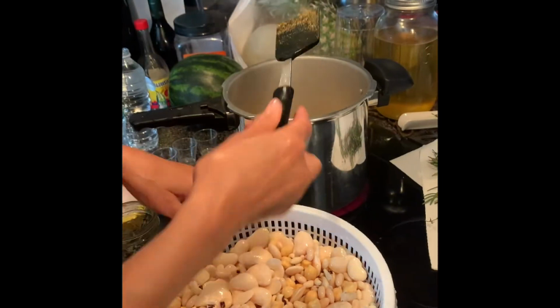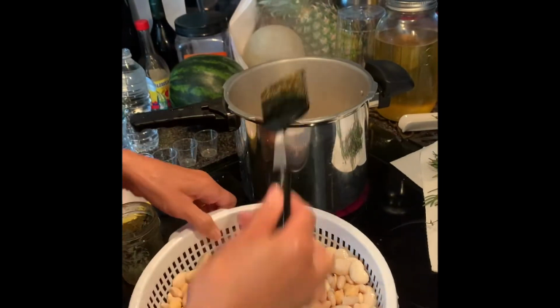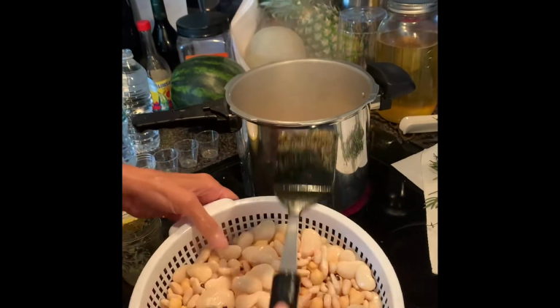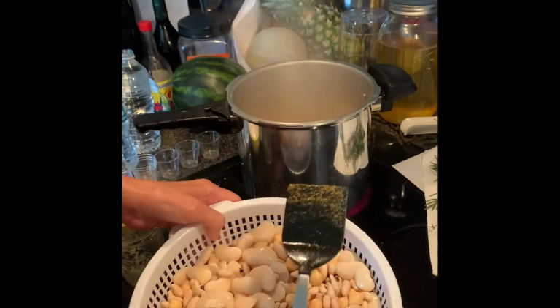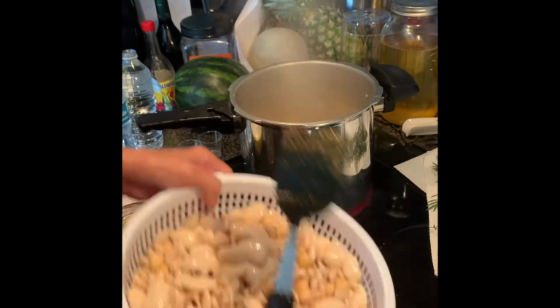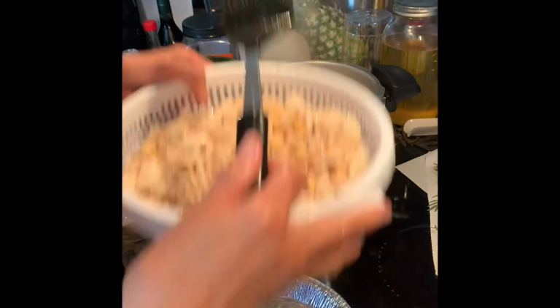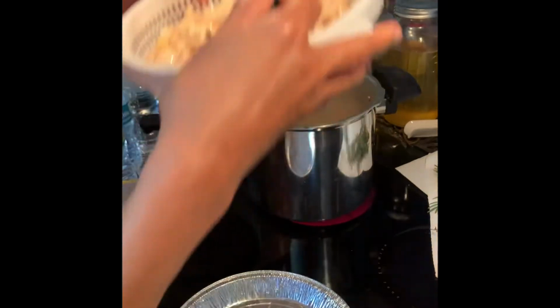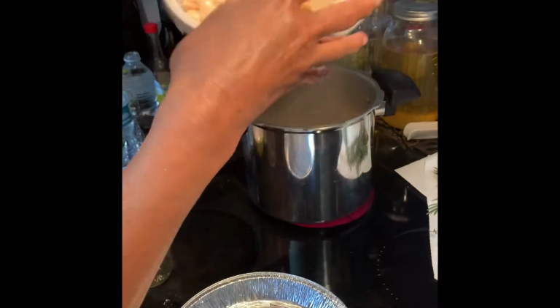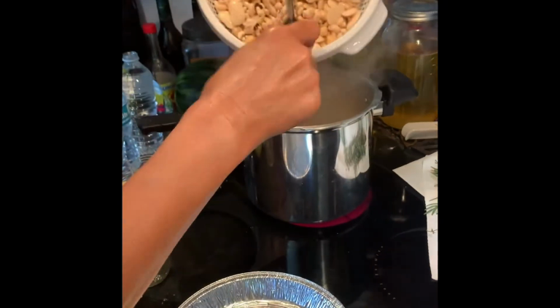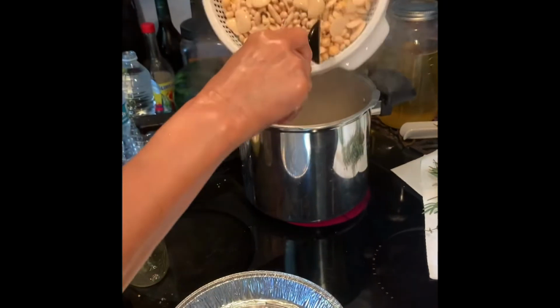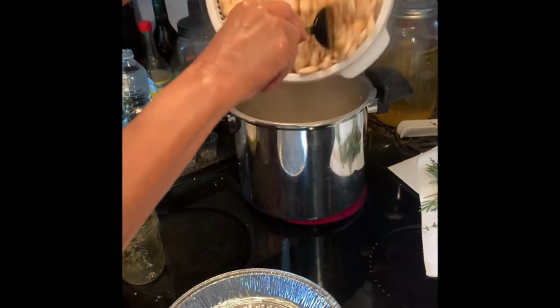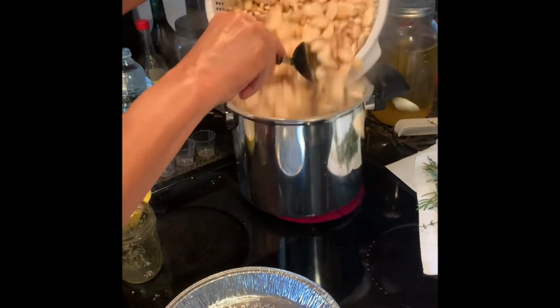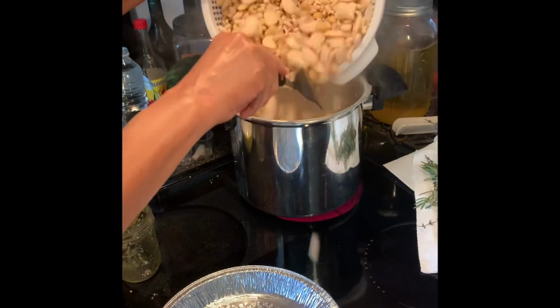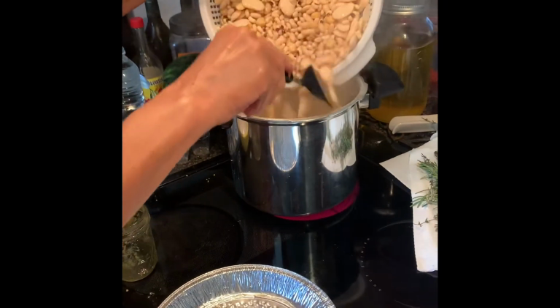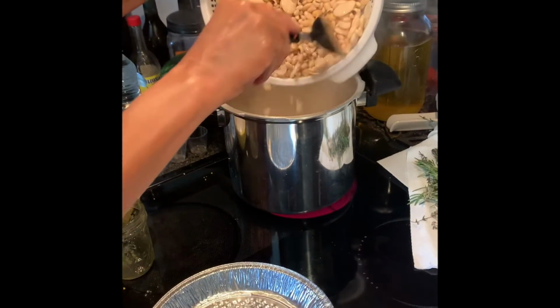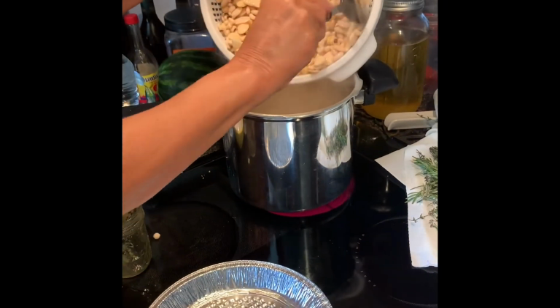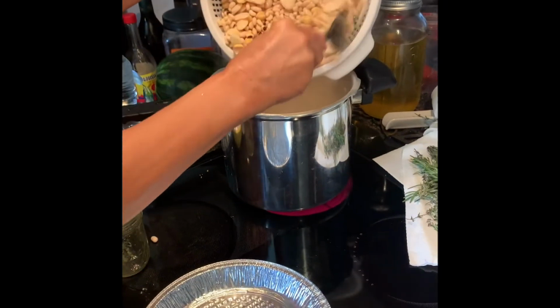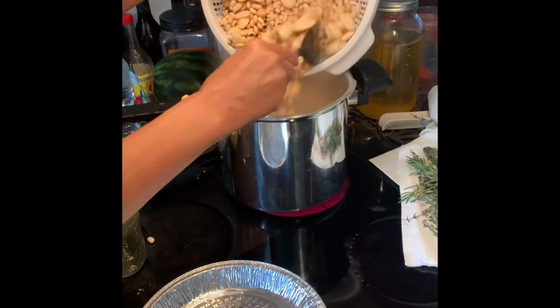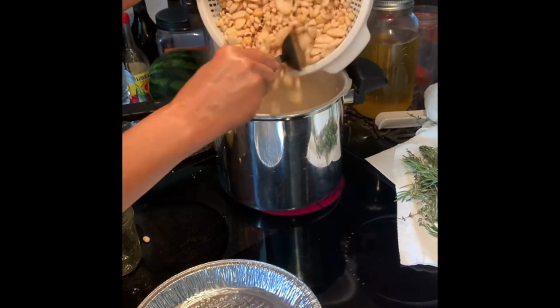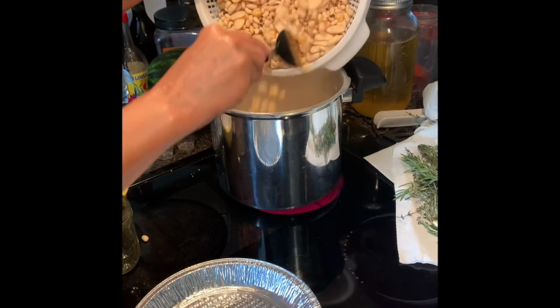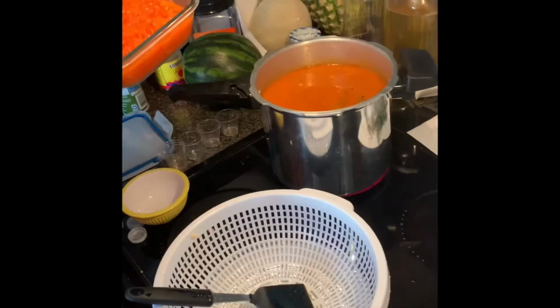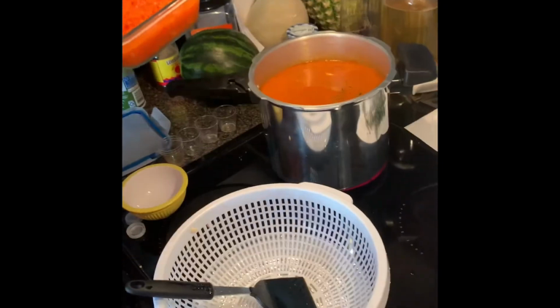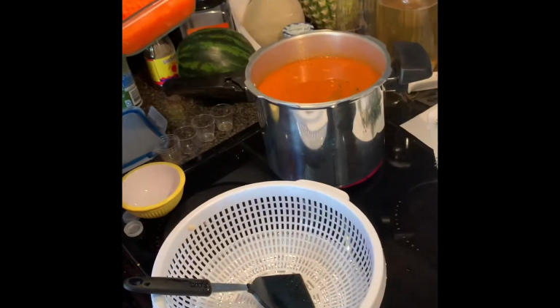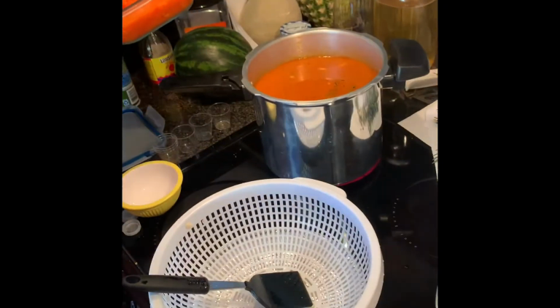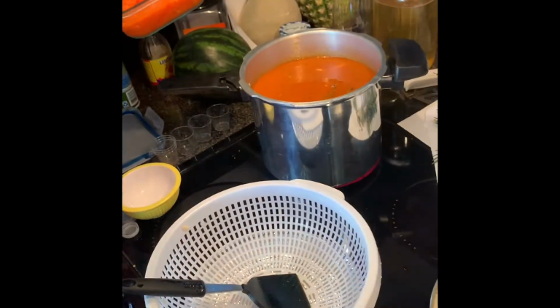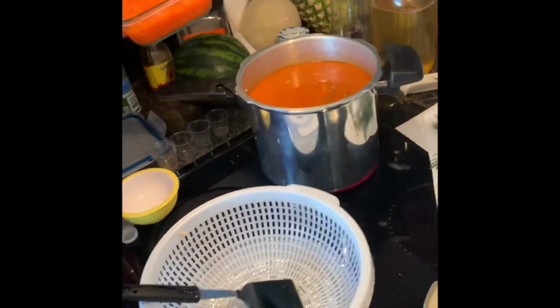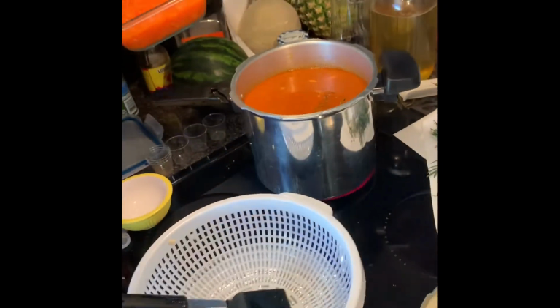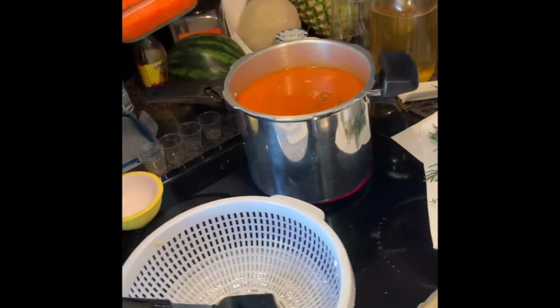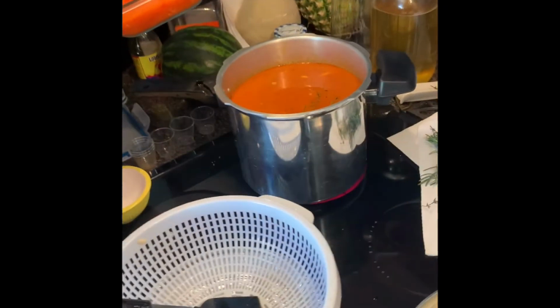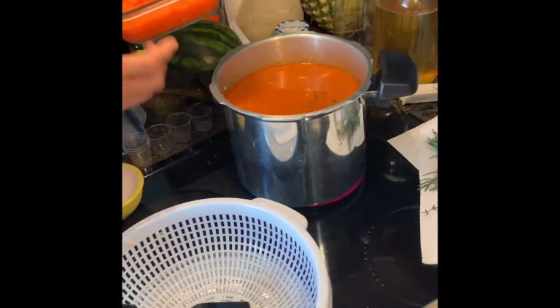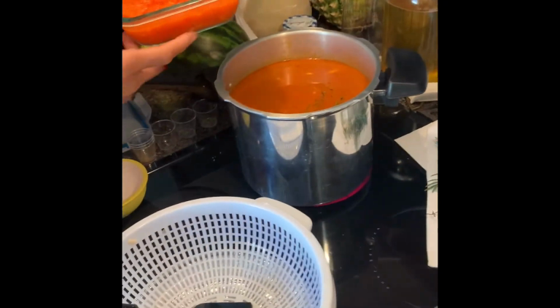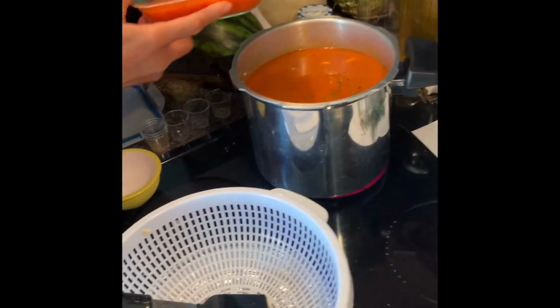Now we're going to put our beans in there. I'm sorry, I forgot the beans.